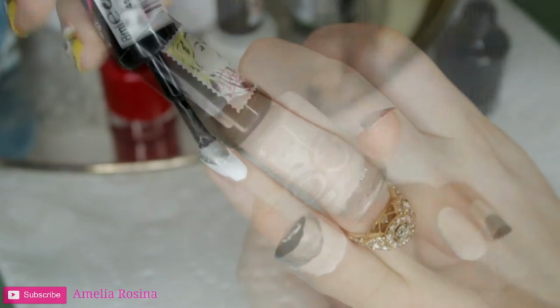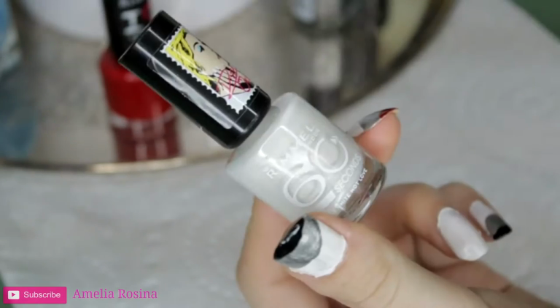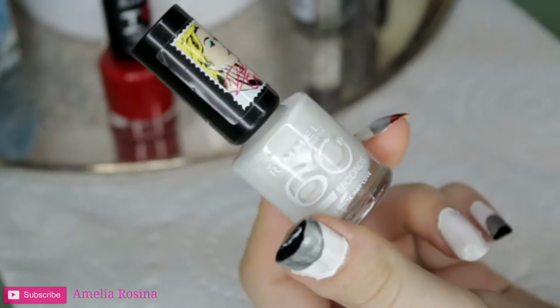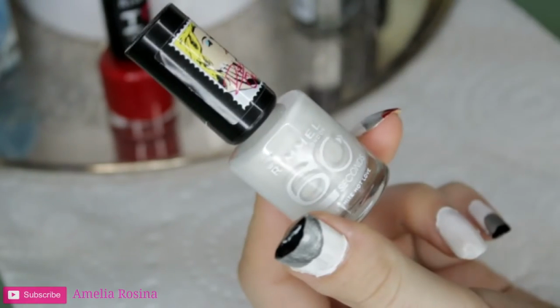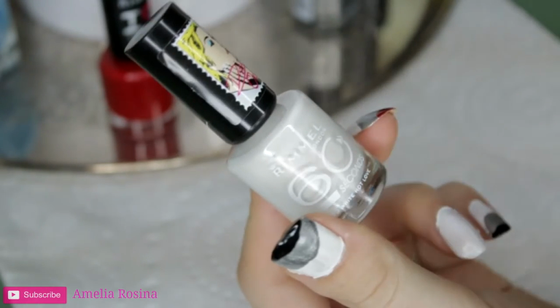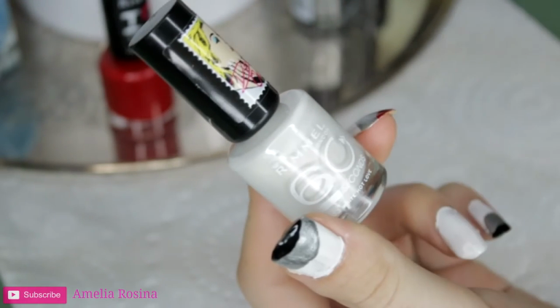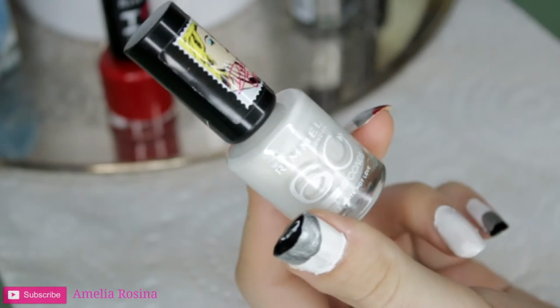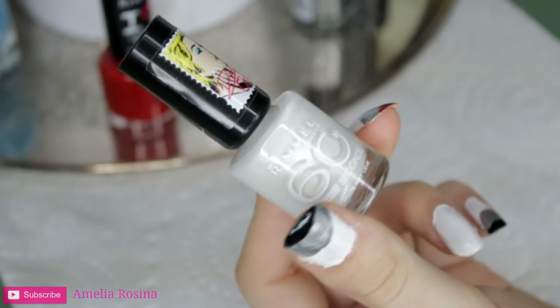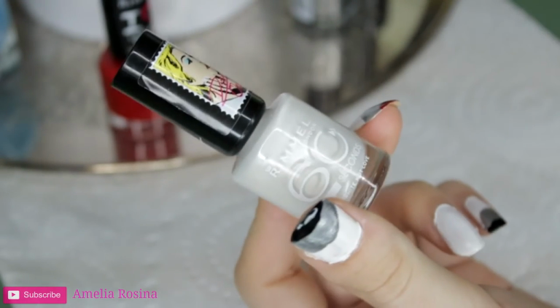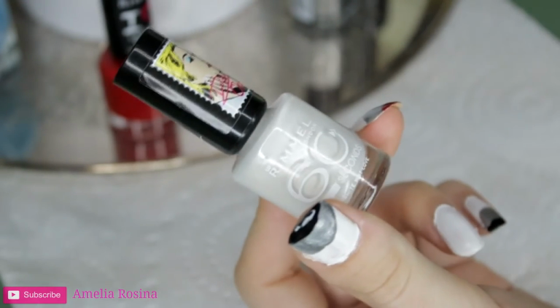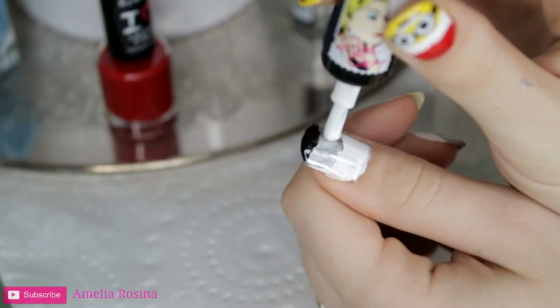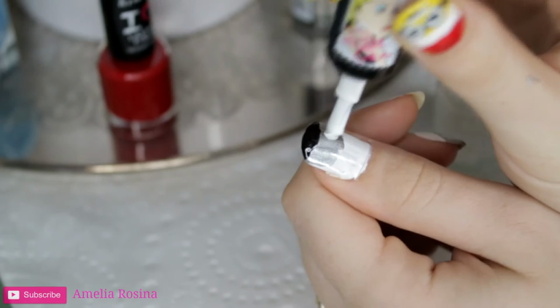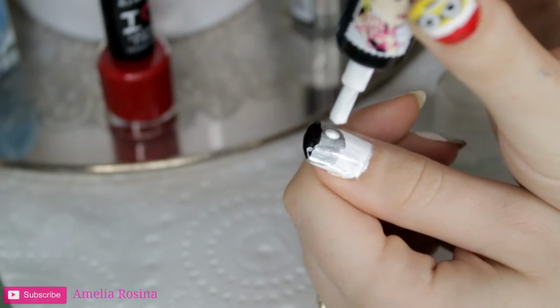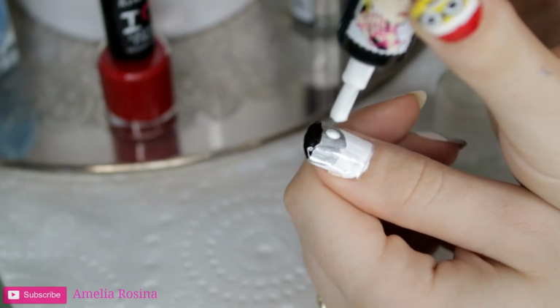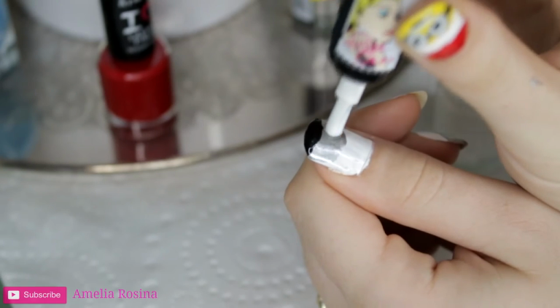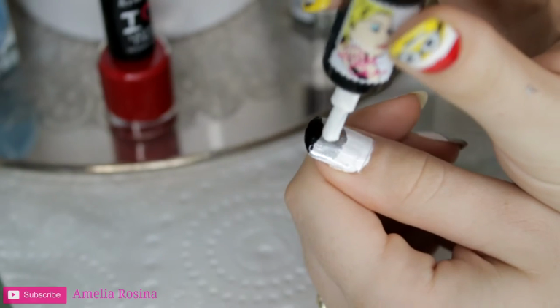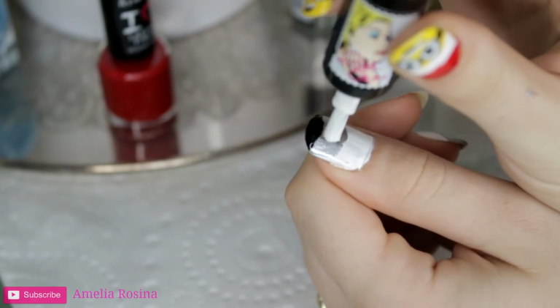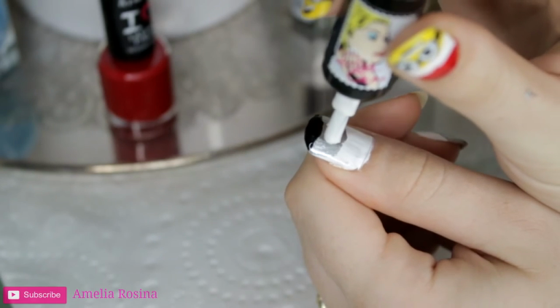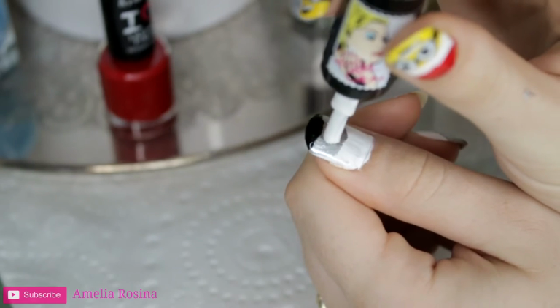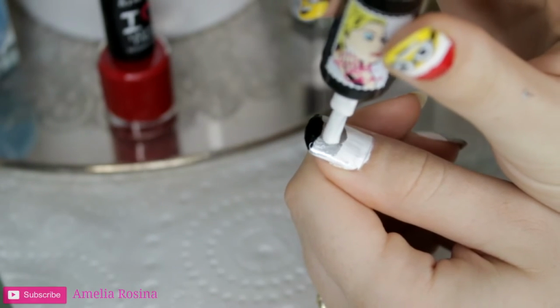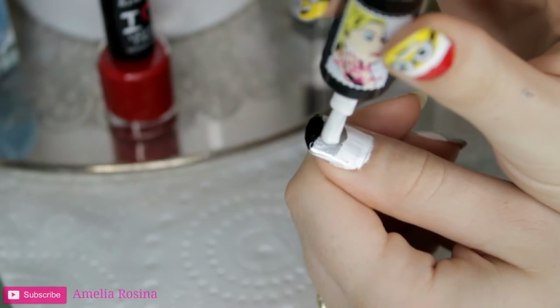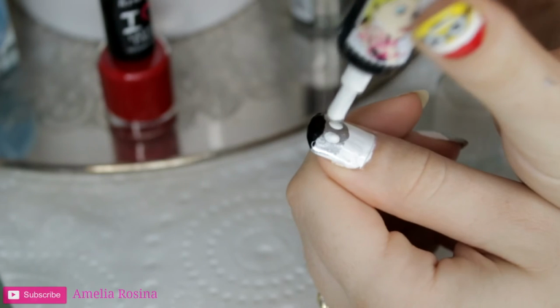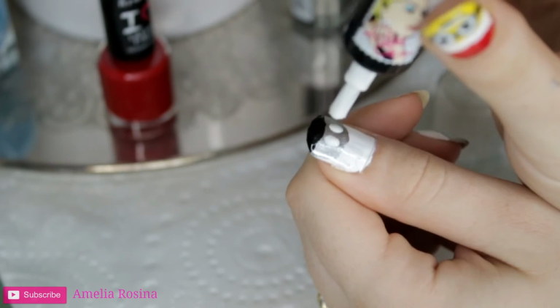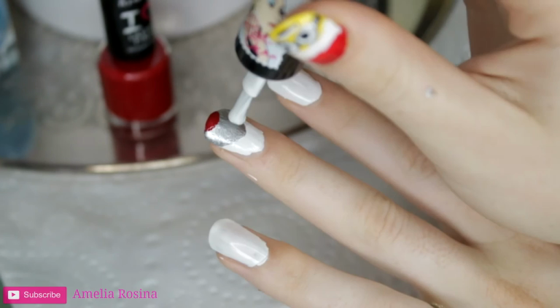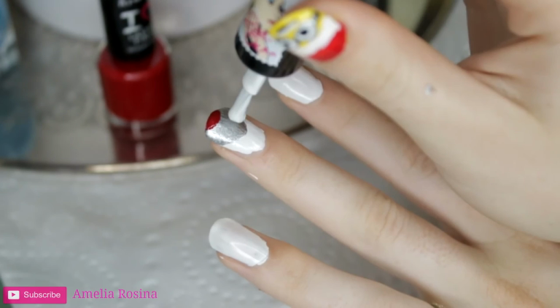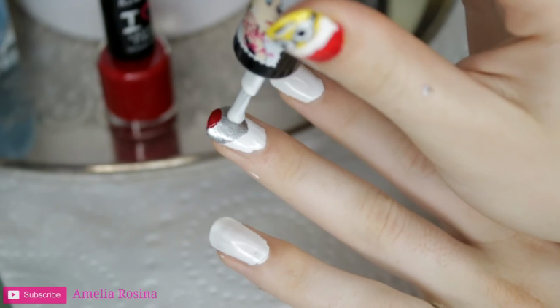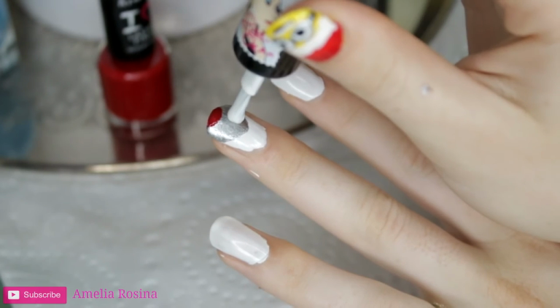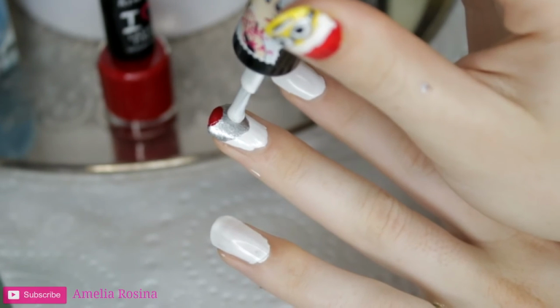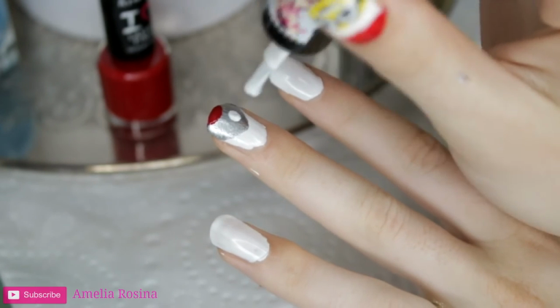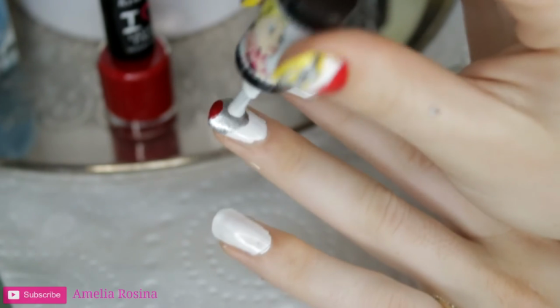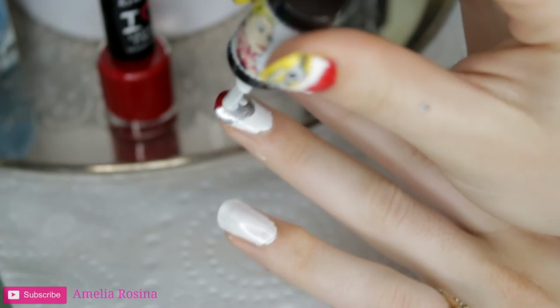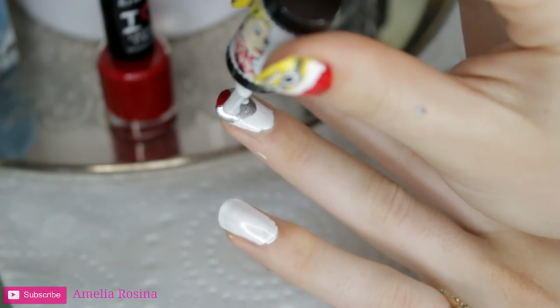With my white, once again, I will begin to do the eye of each reindeer, just dabbing it onto the silver part.